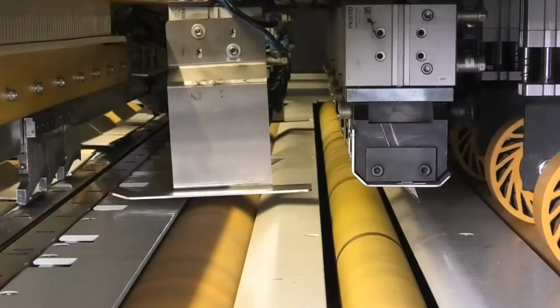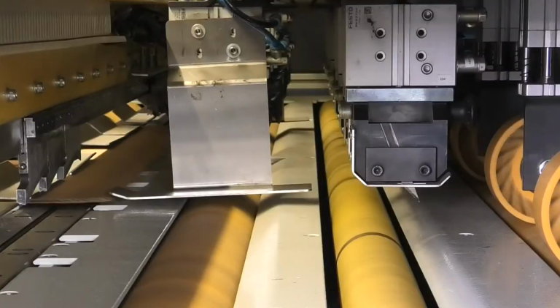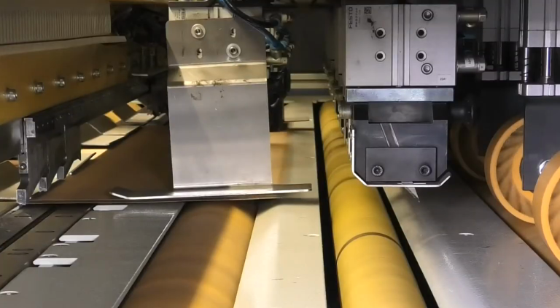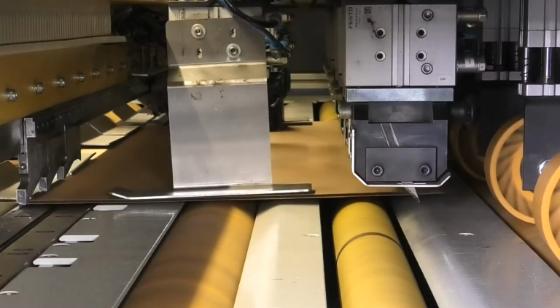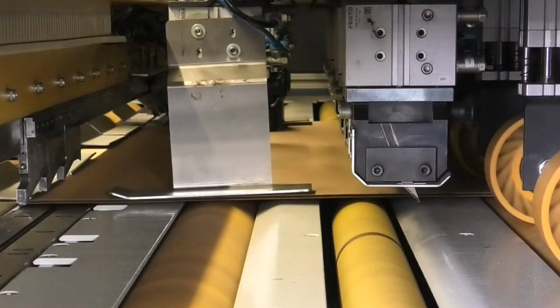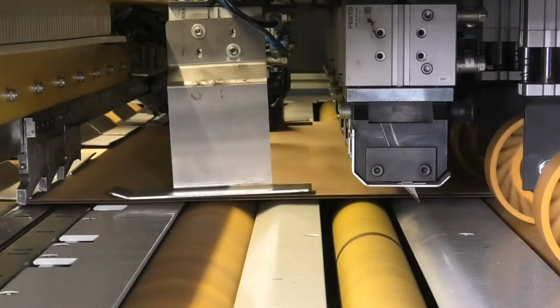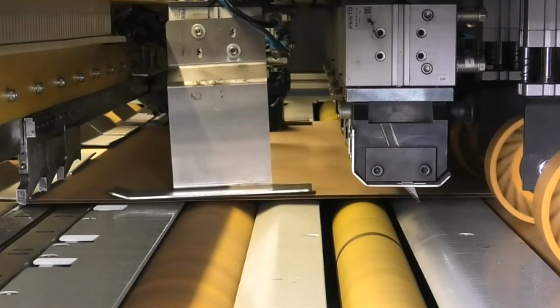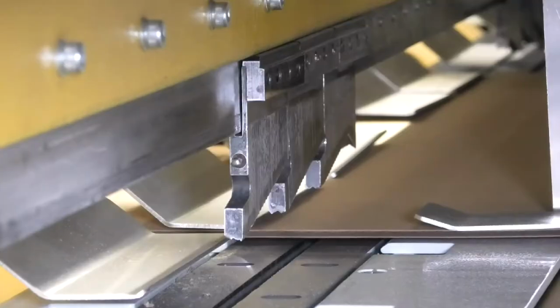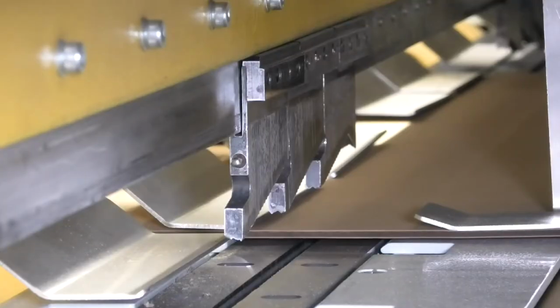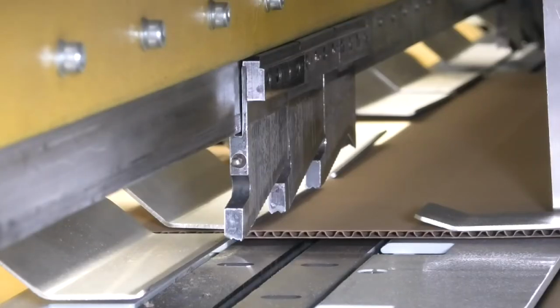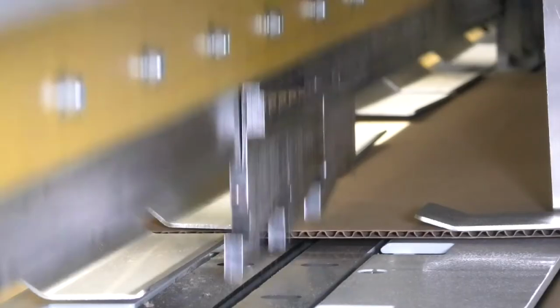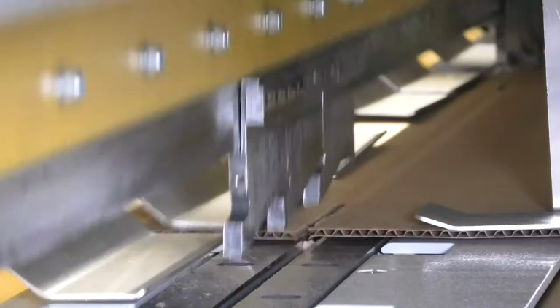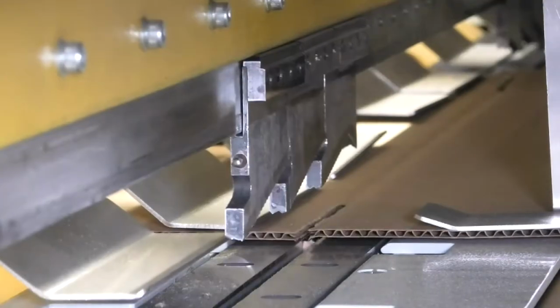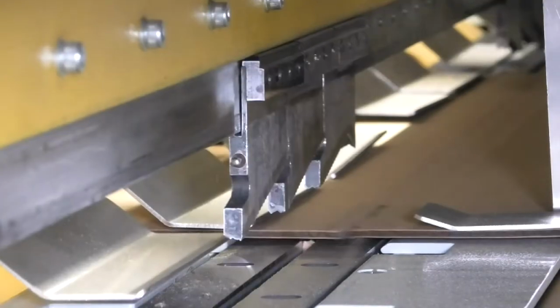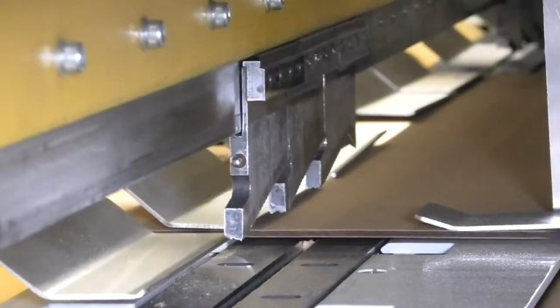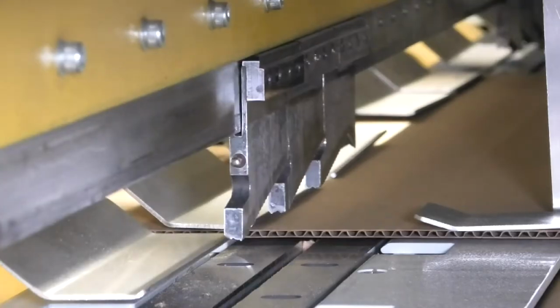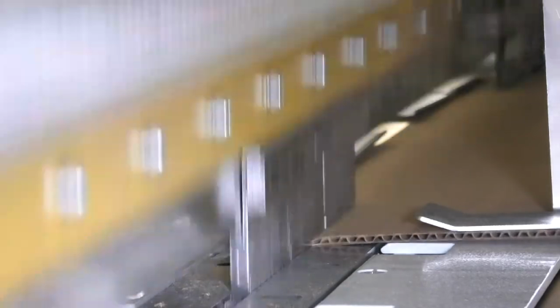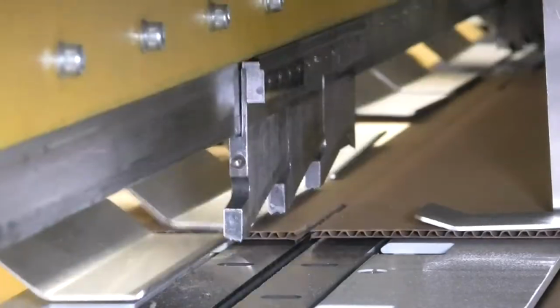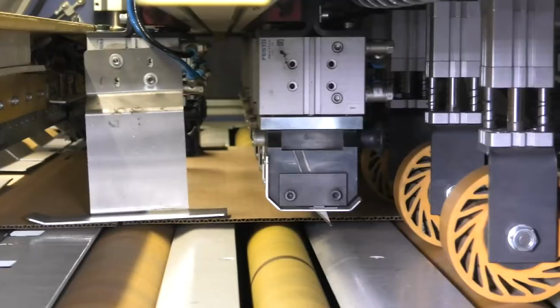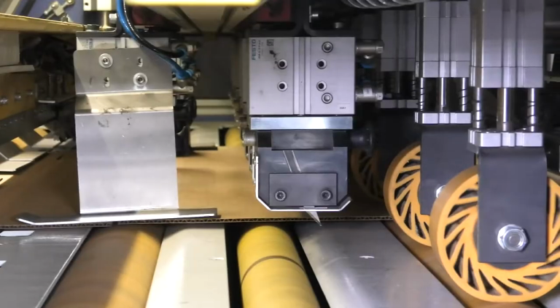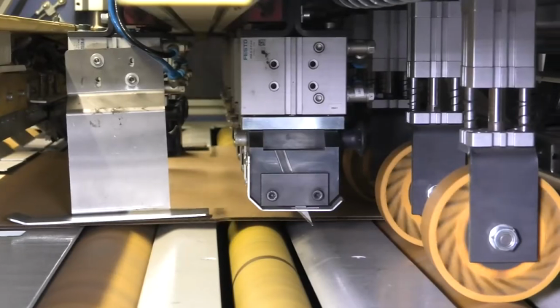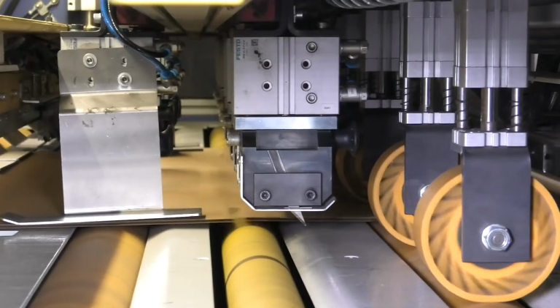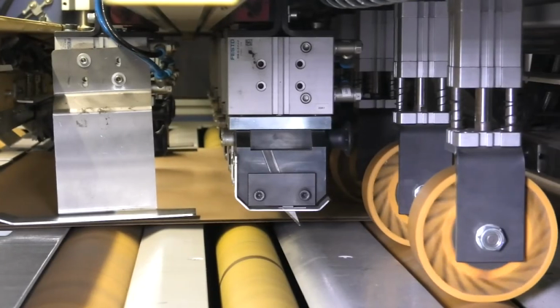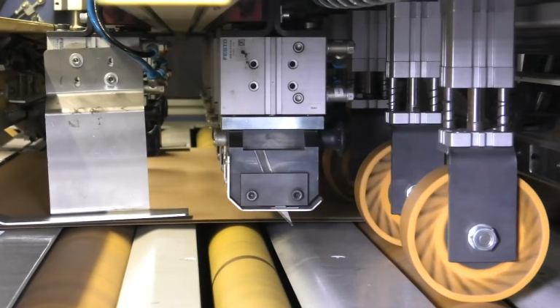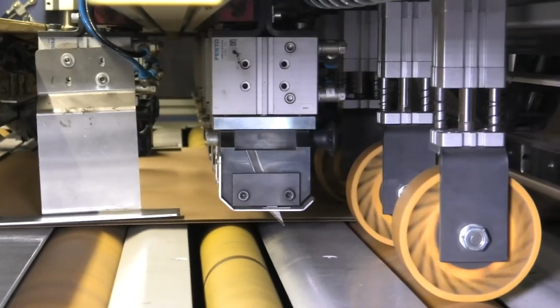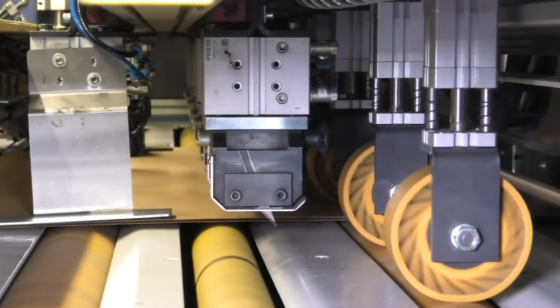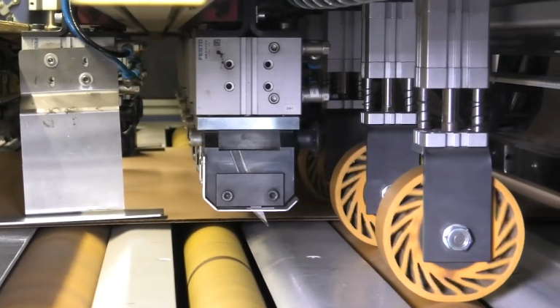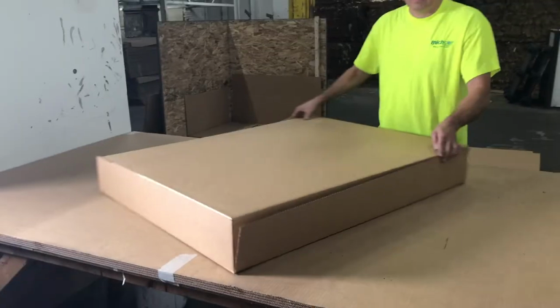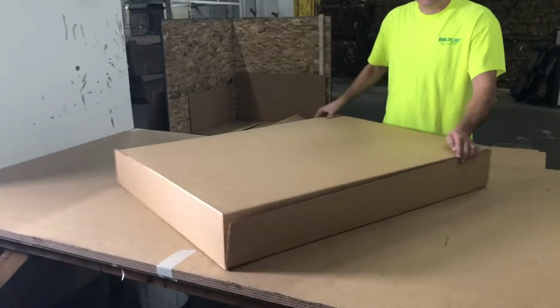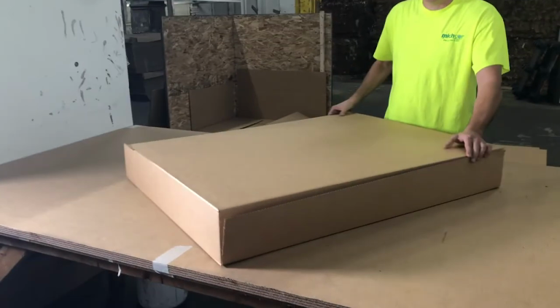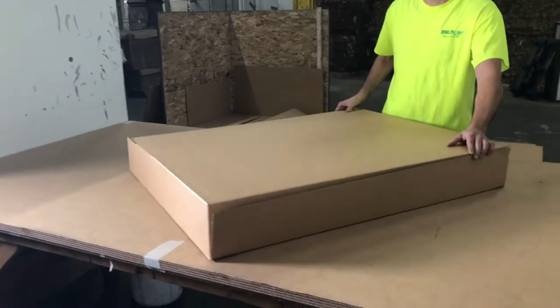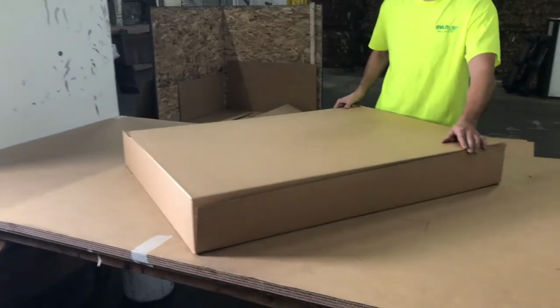which are quickly slit, creased, slotted, and trimmed, producing your pre-selected box.